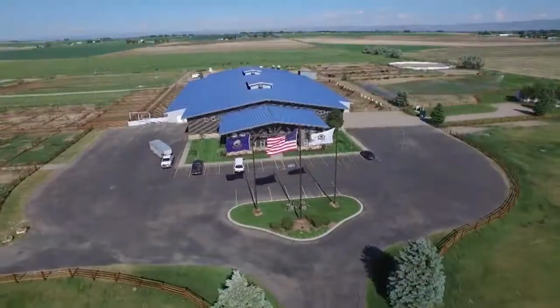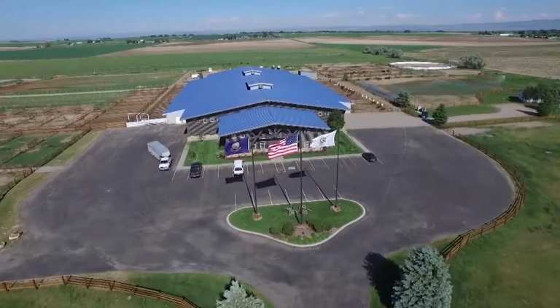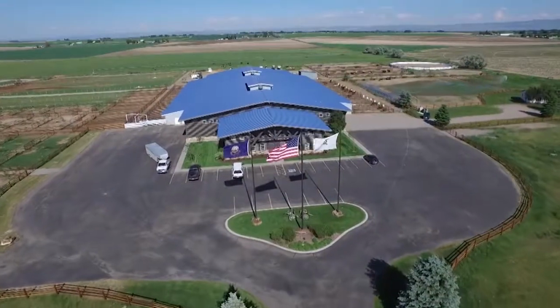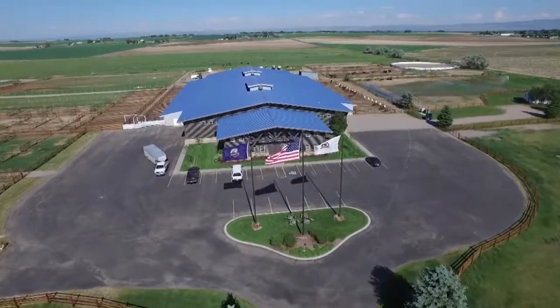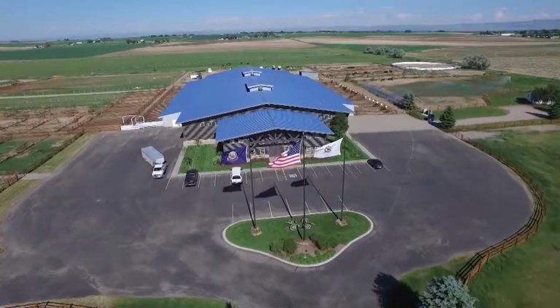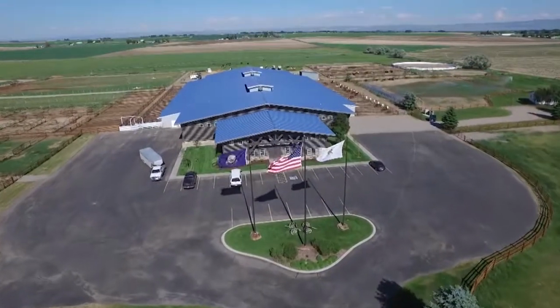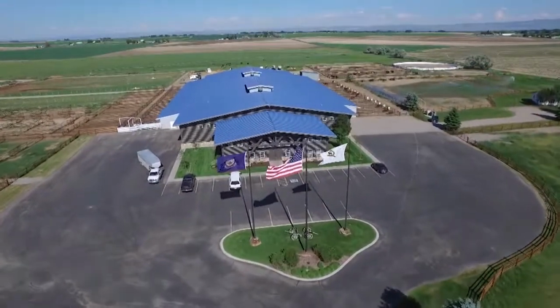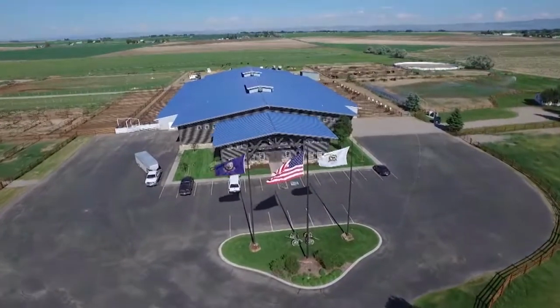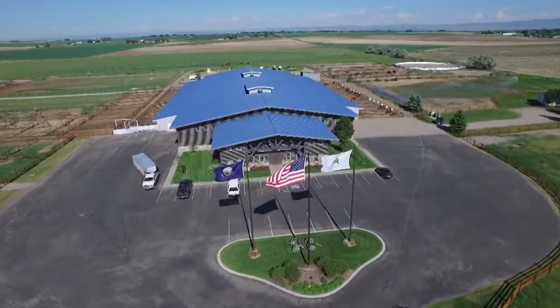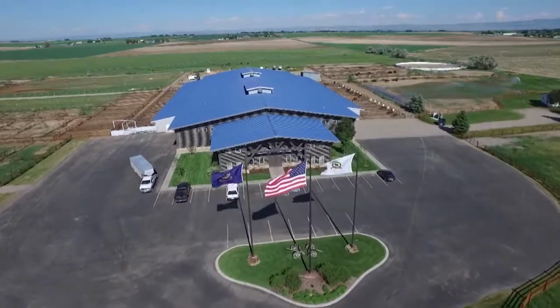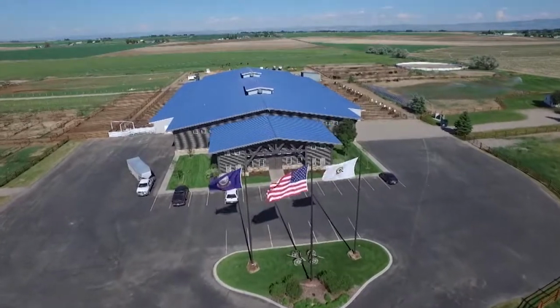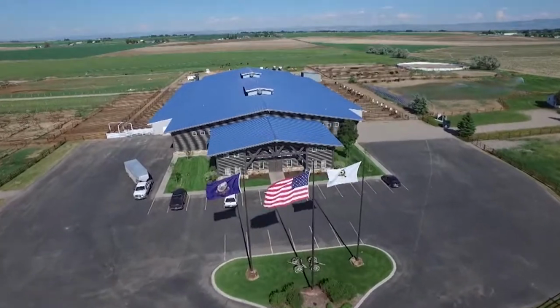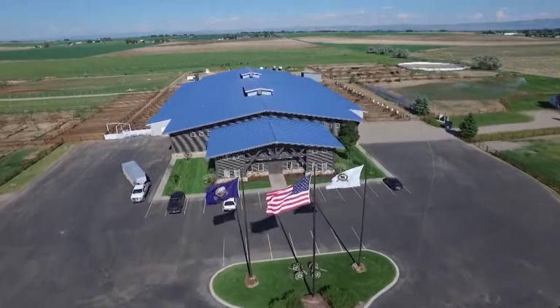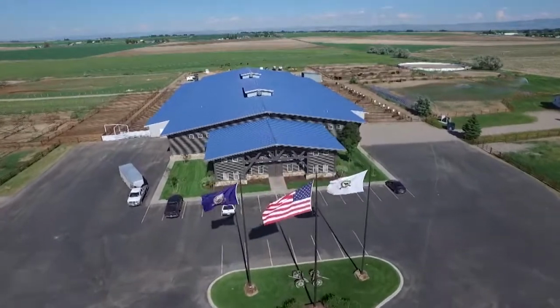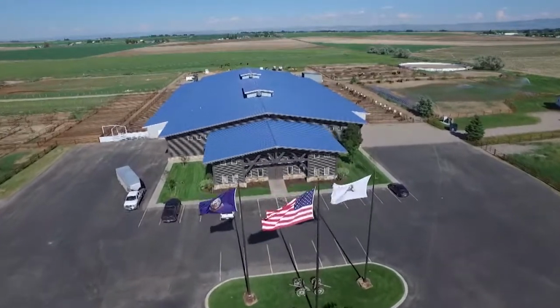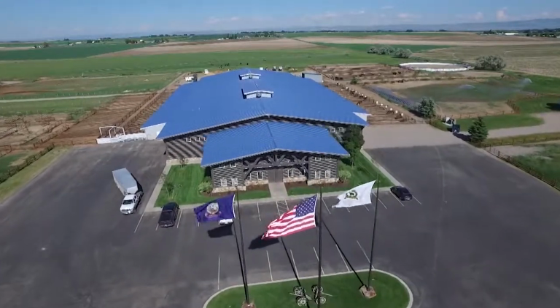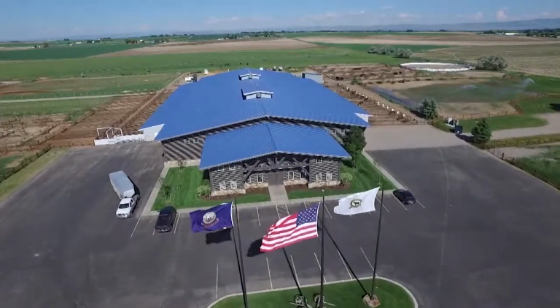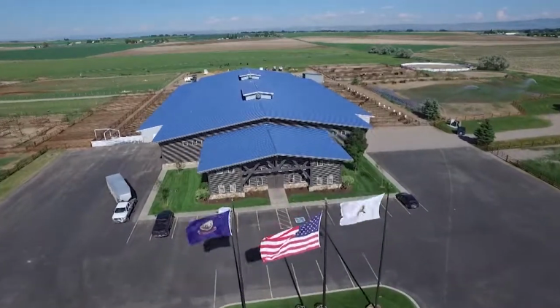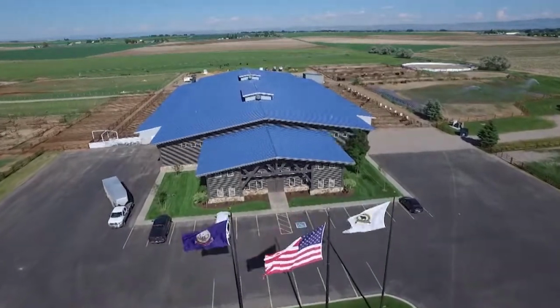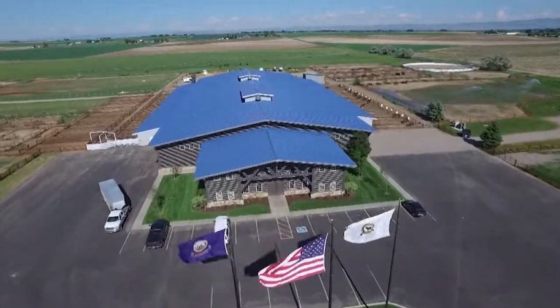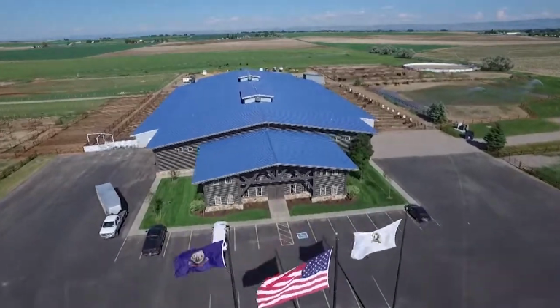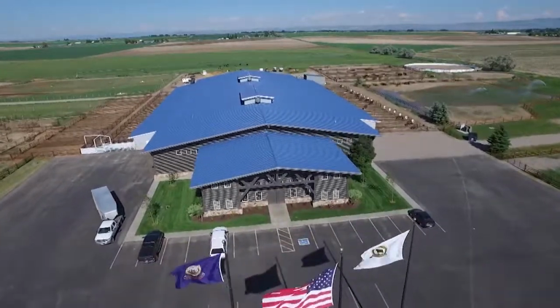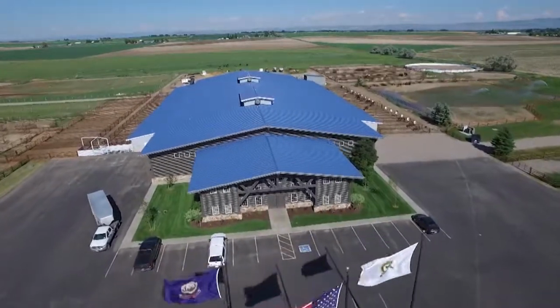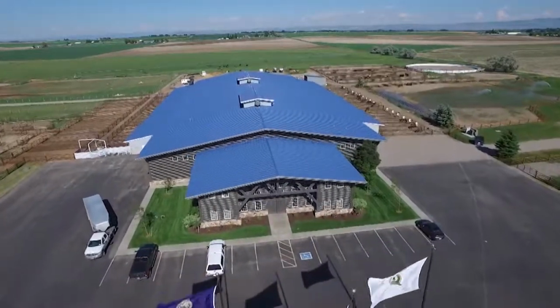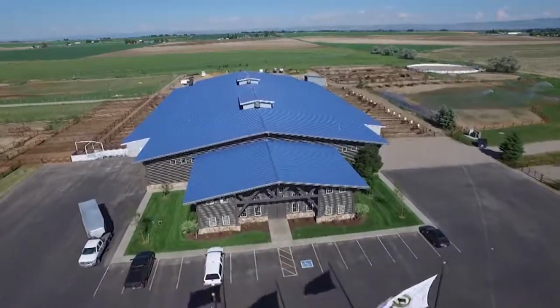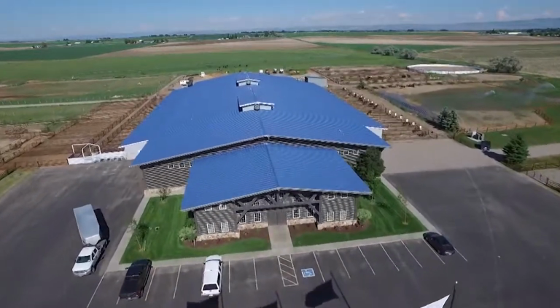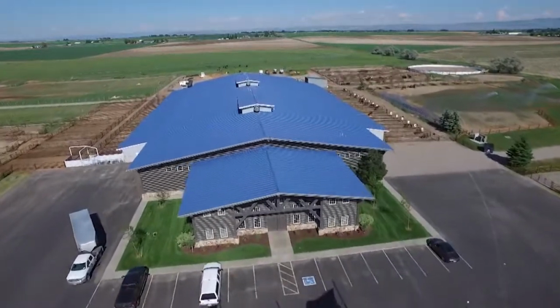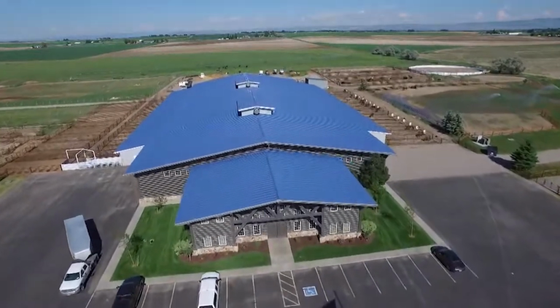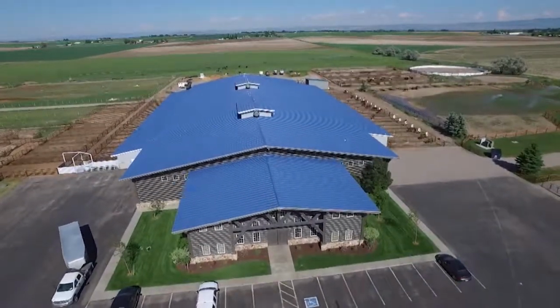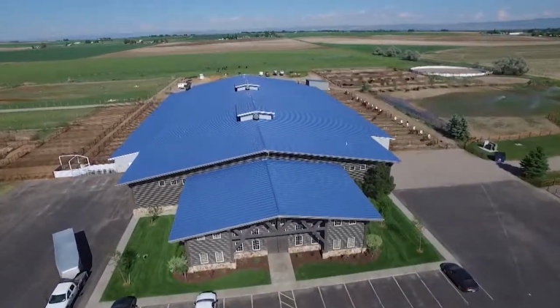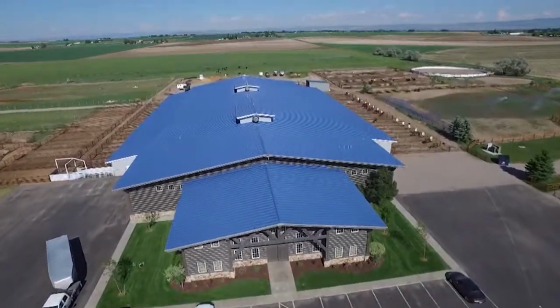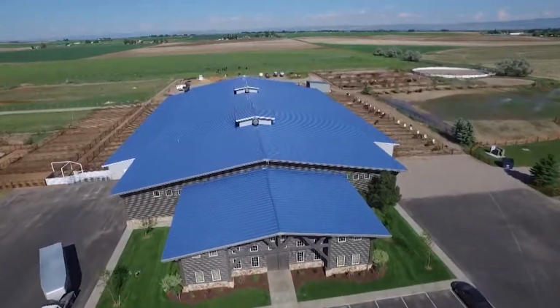Reporting from the high desert of eastern Idaho, I'm Brian Baxter for NCBA's Cattlemen to Cattlemen.